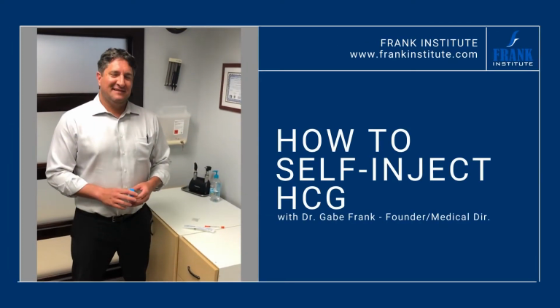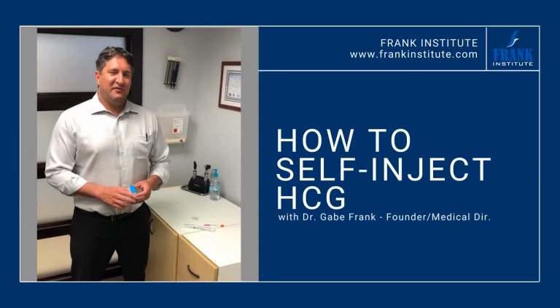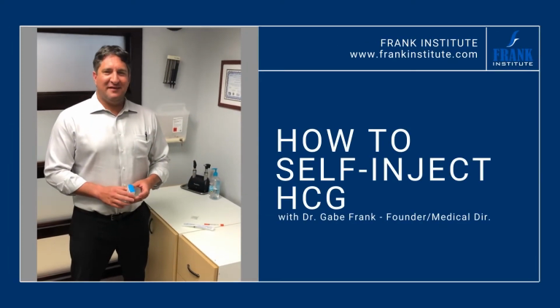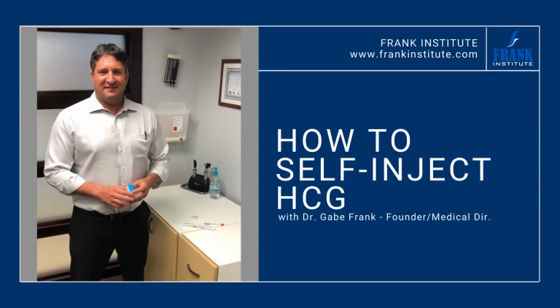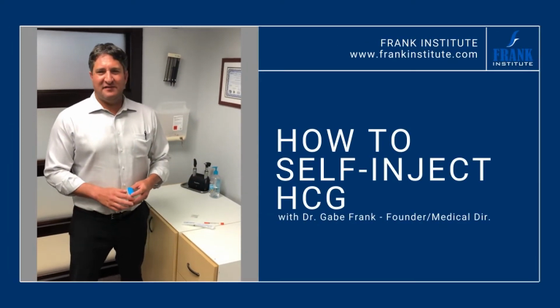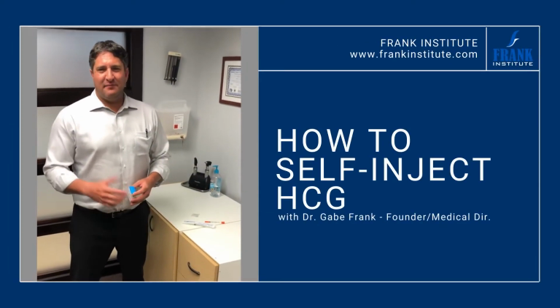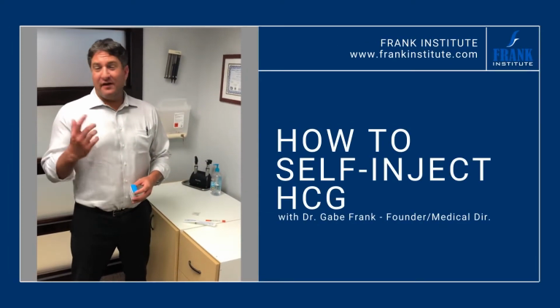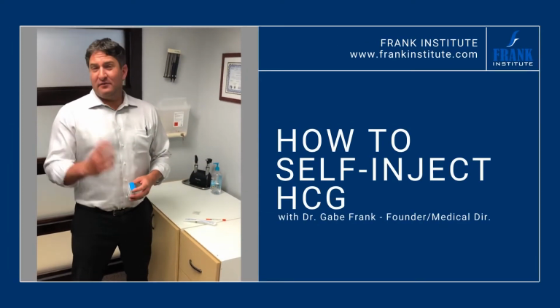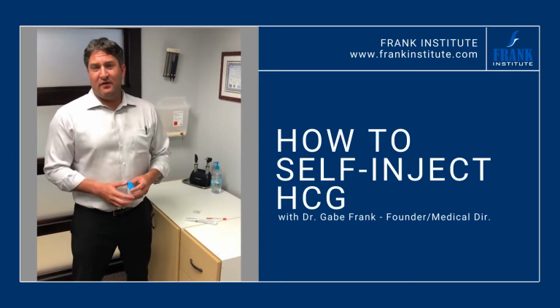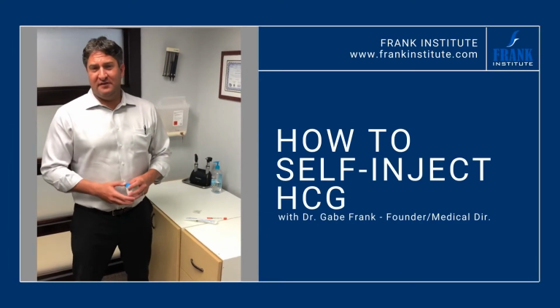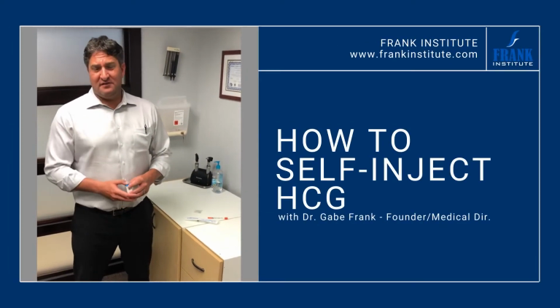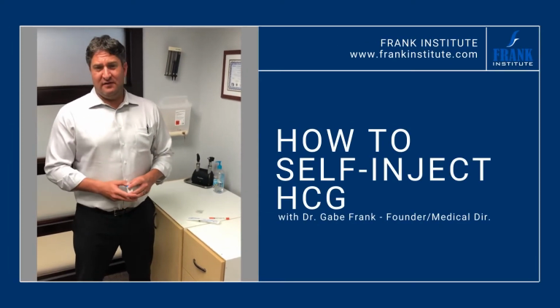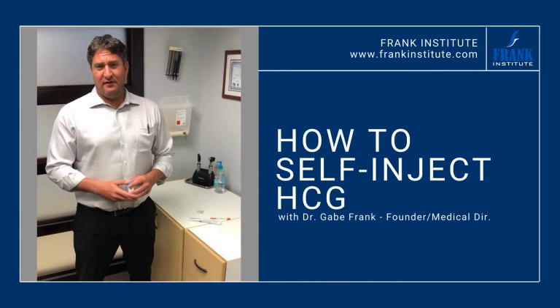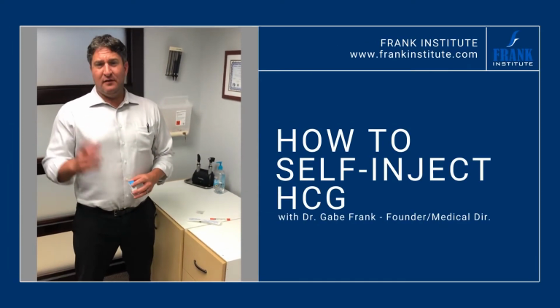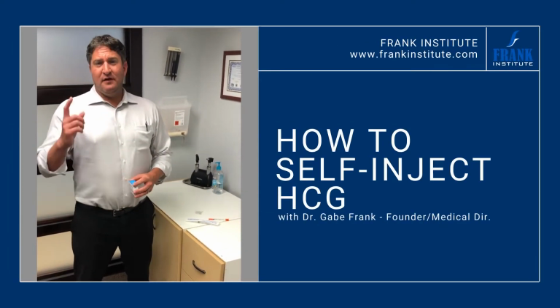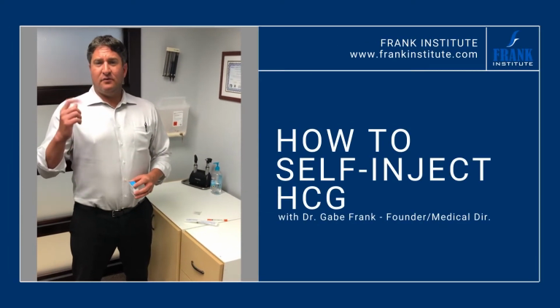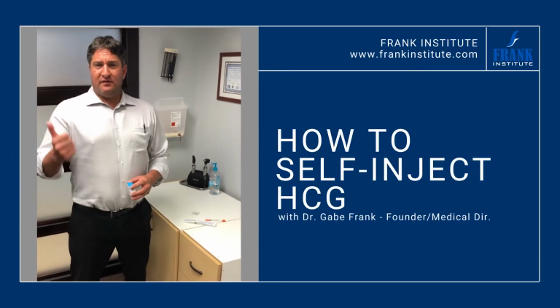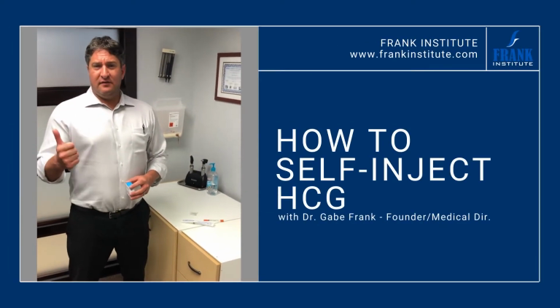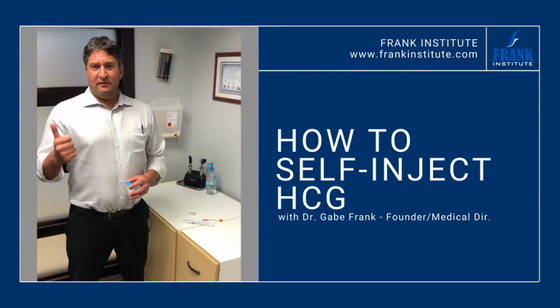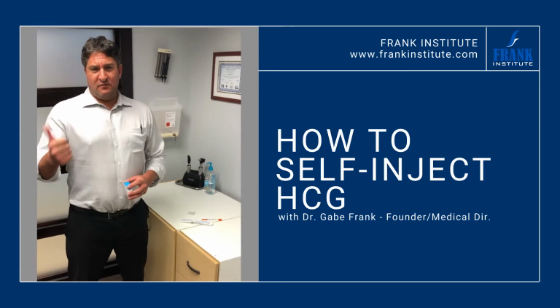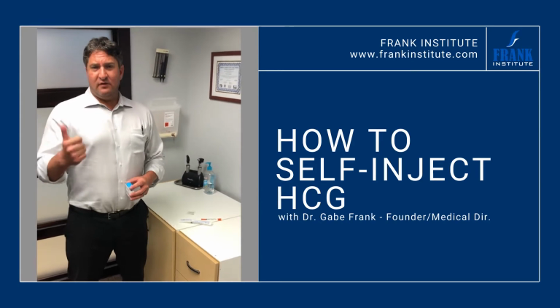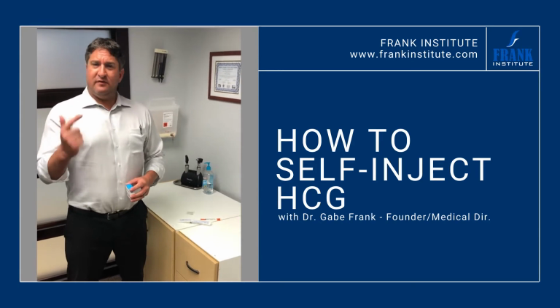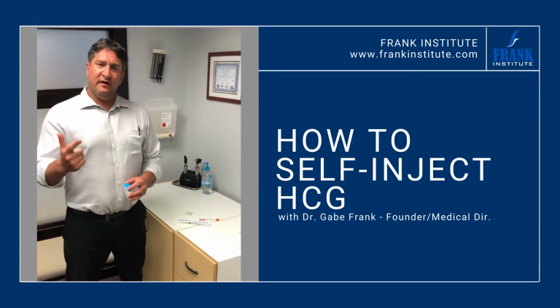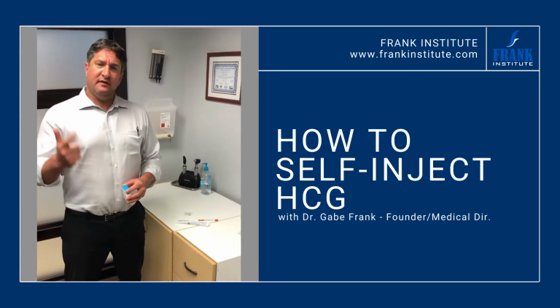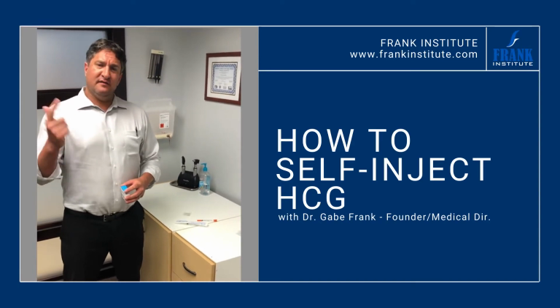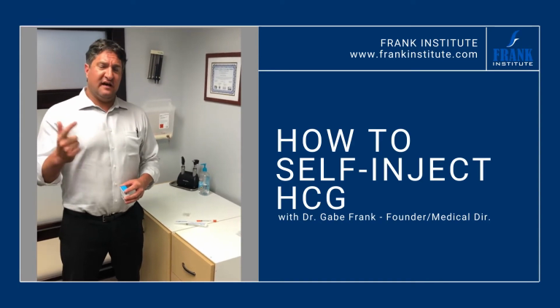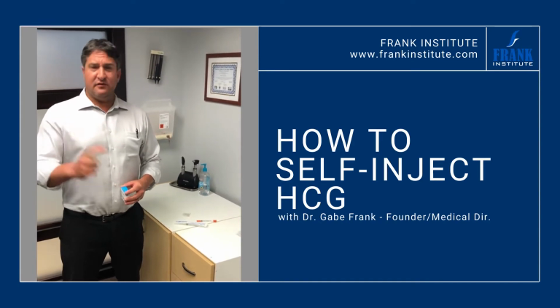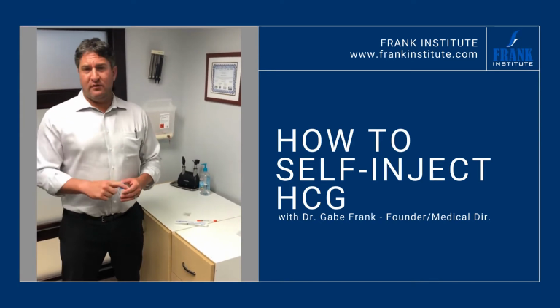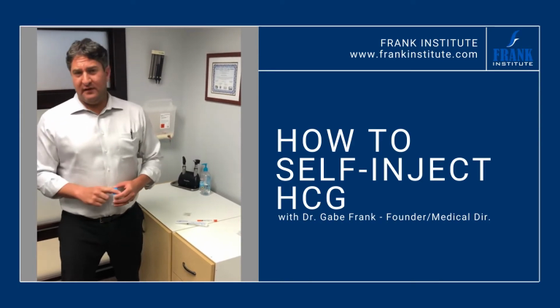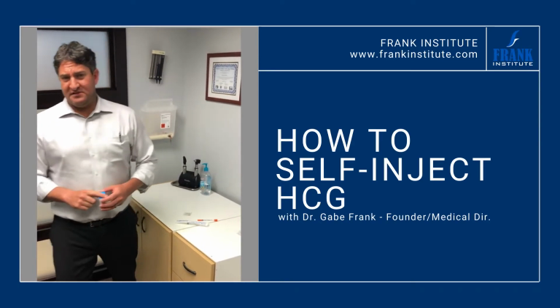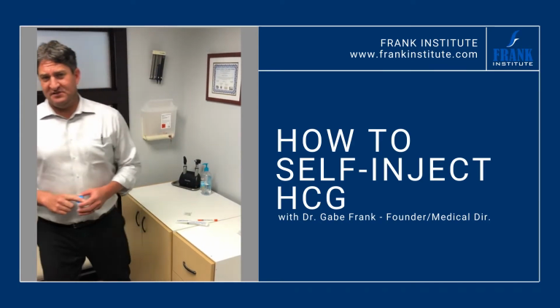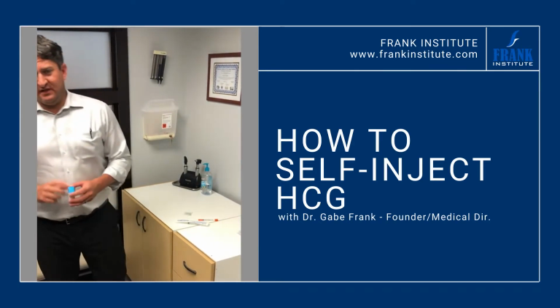Hey everybody, this is Dr. Gabe Frank with another teaching video. So we've done semaglutide, we've done testosterone, and we're going to do HCG now.